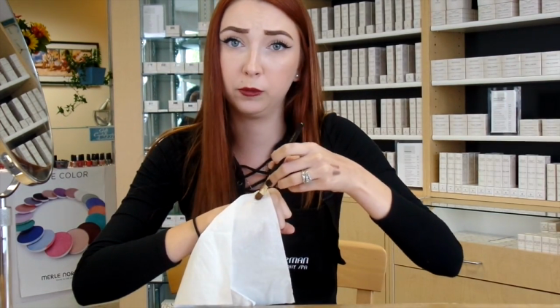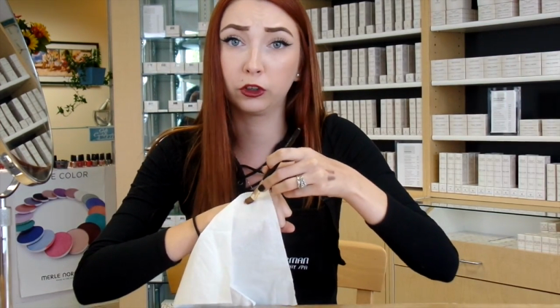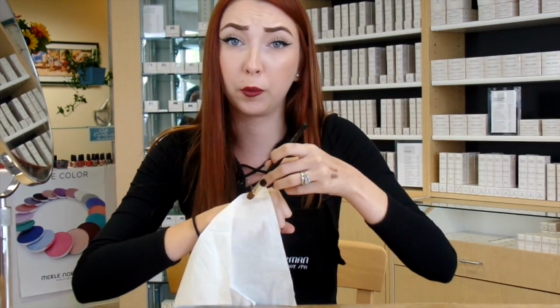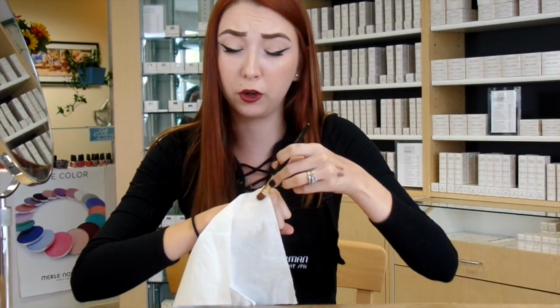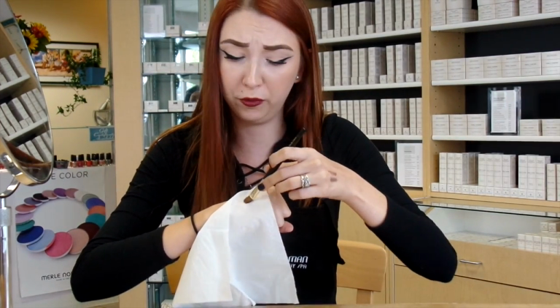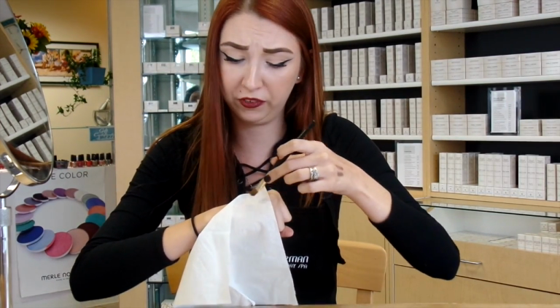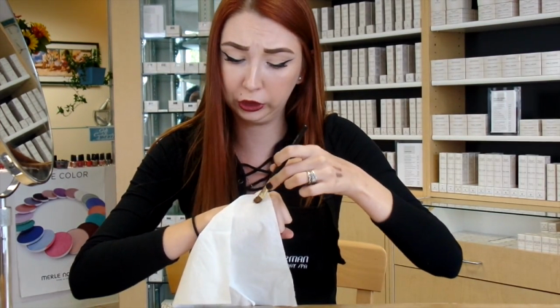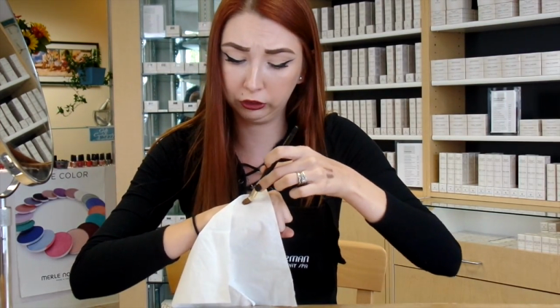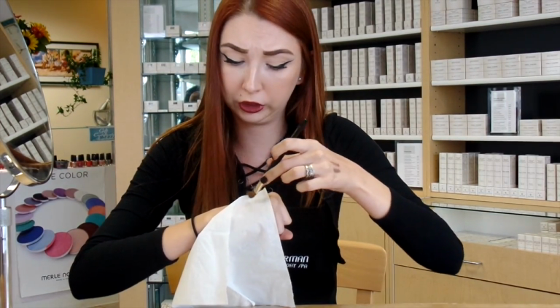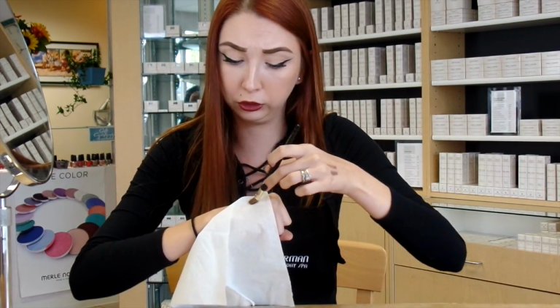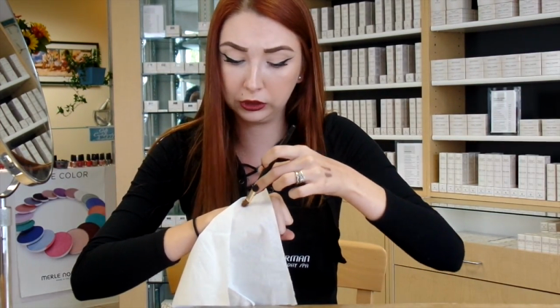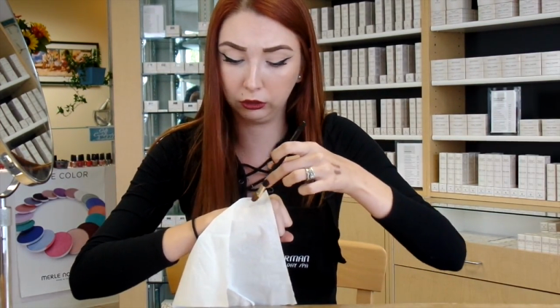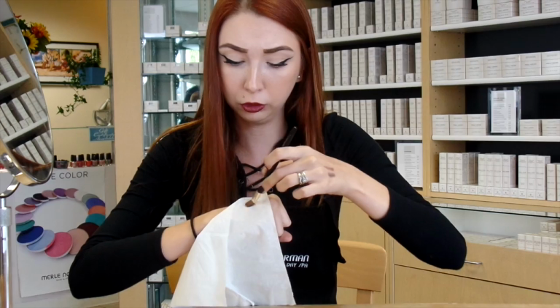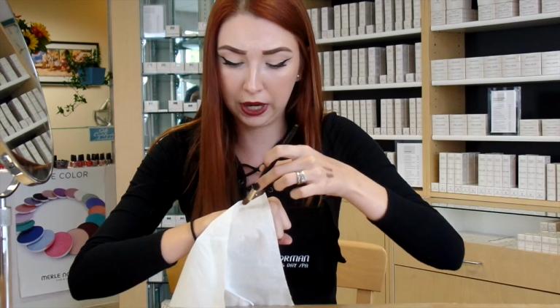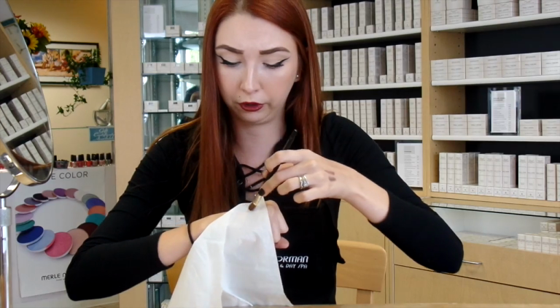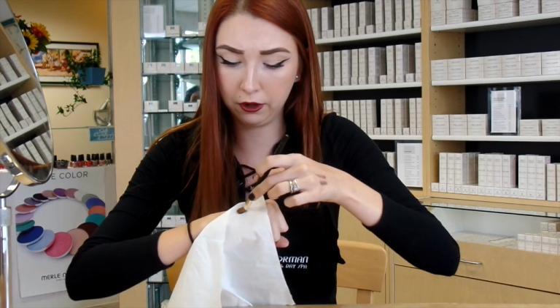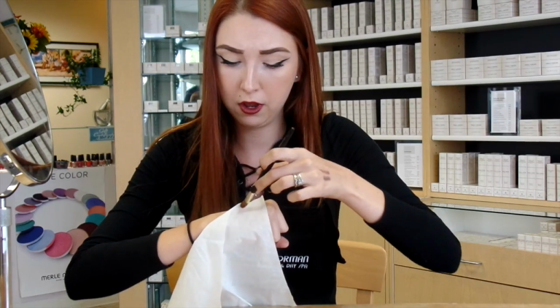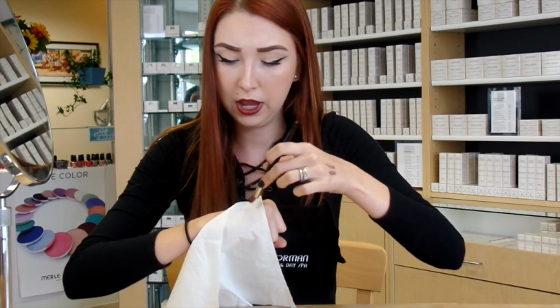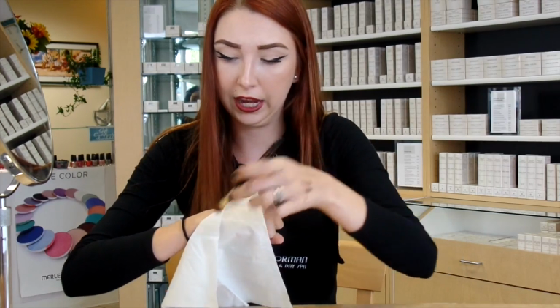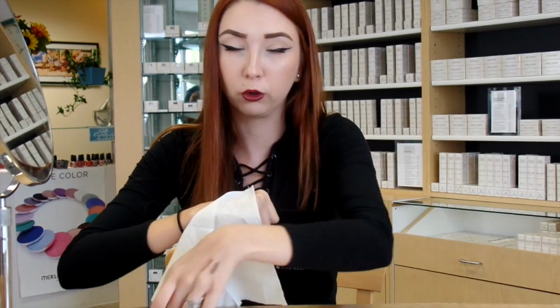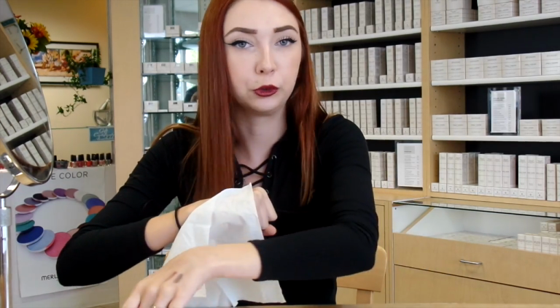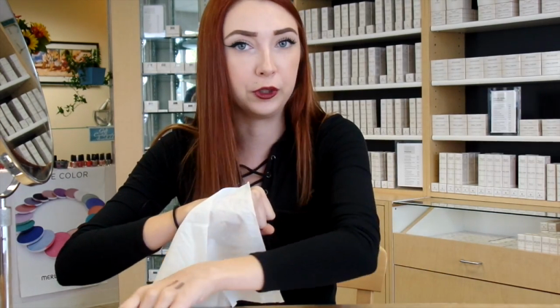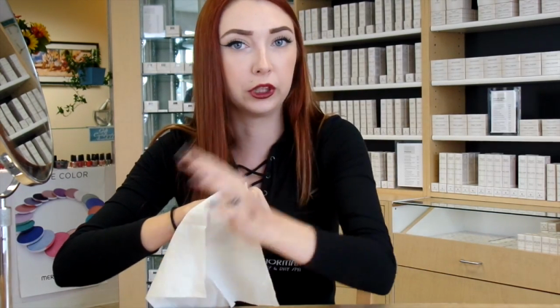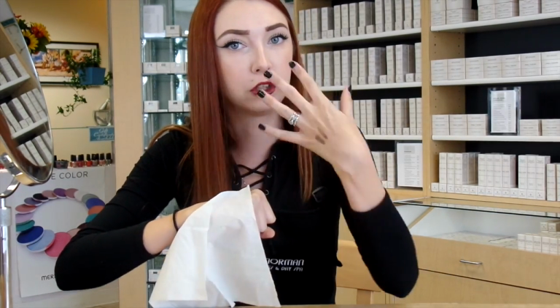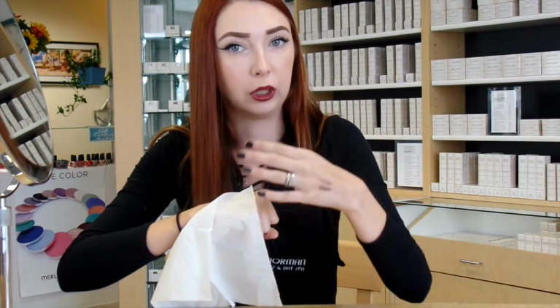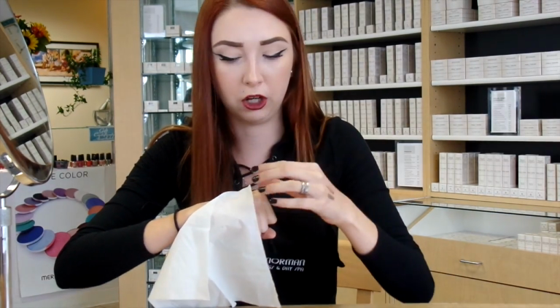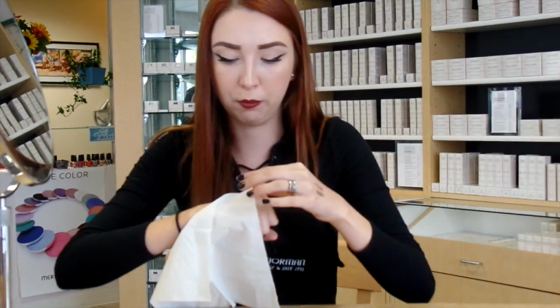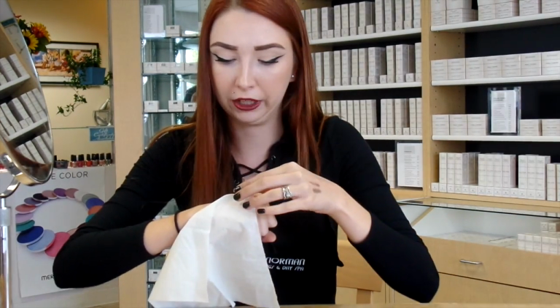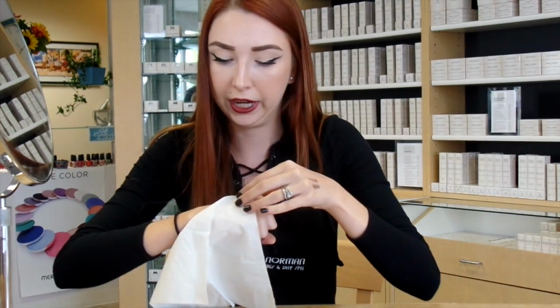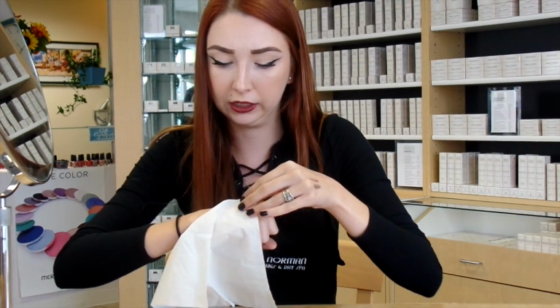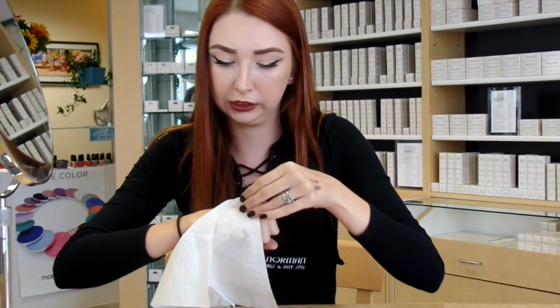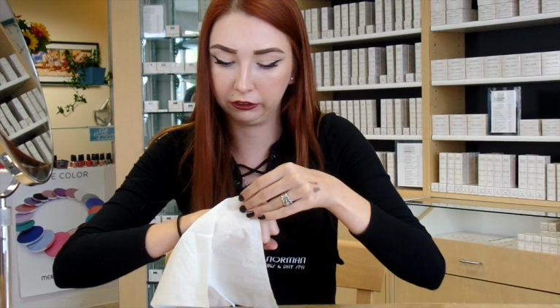Then just brush over the top of it with any type of powder. I'm using our Markov's Finish Translucent Loose Powder. And of course you would be doing this on your lips, not on the back of your hand necessarily.